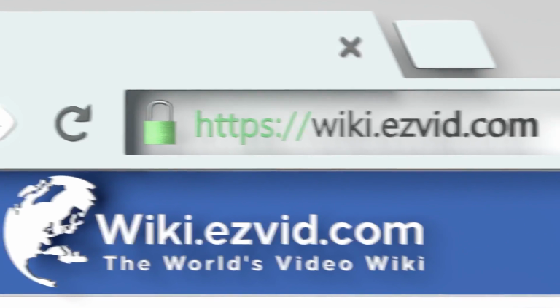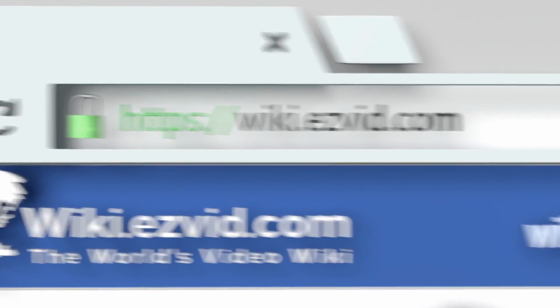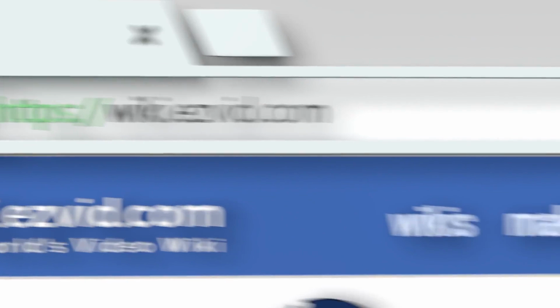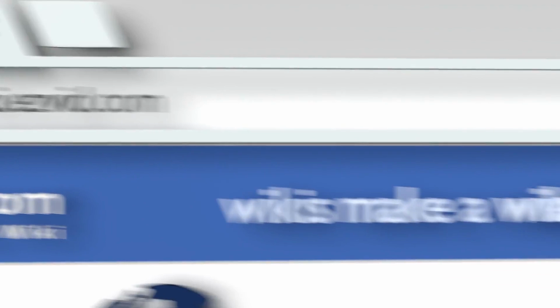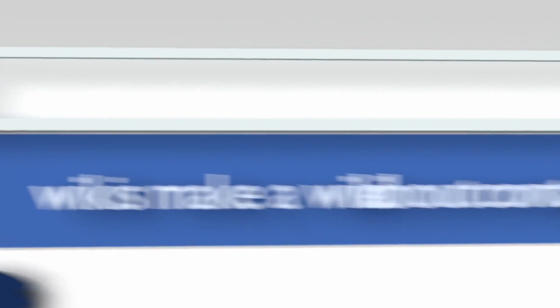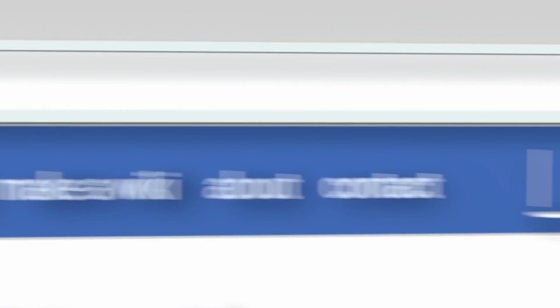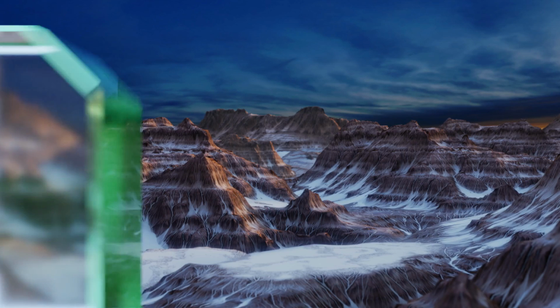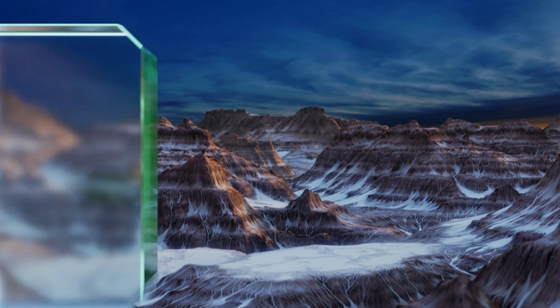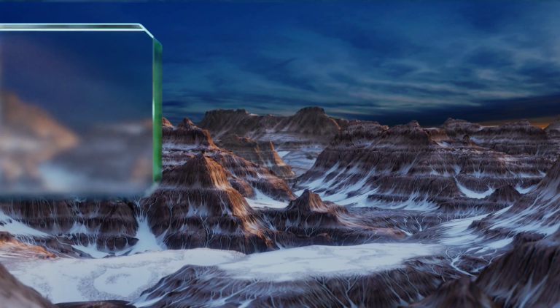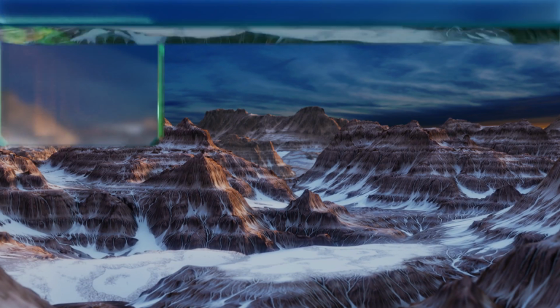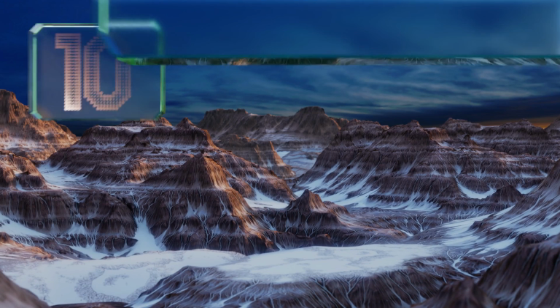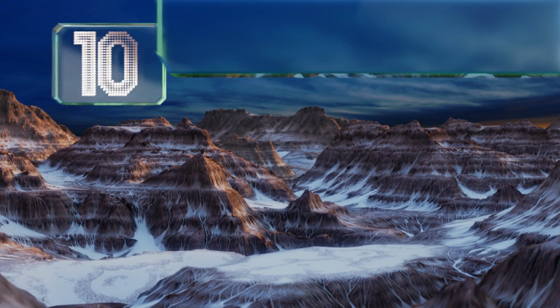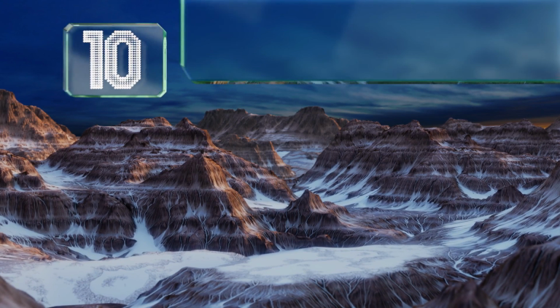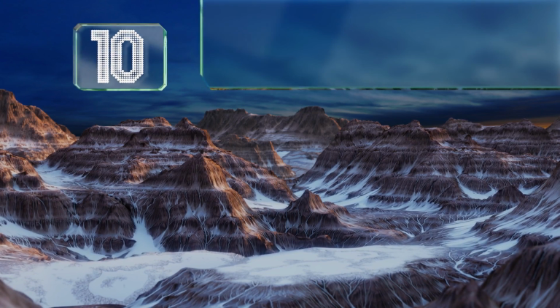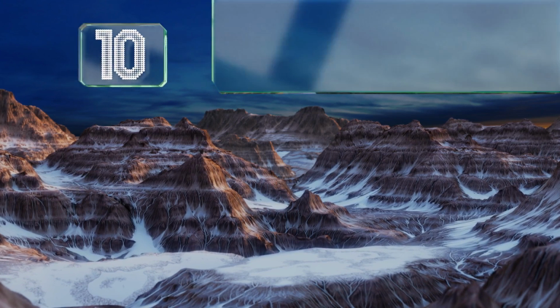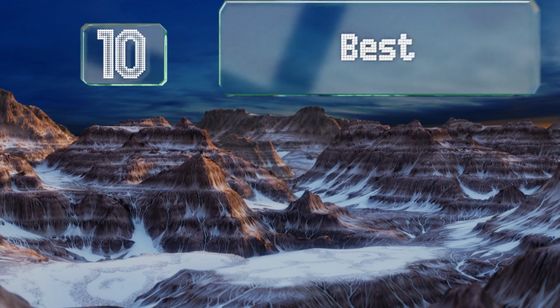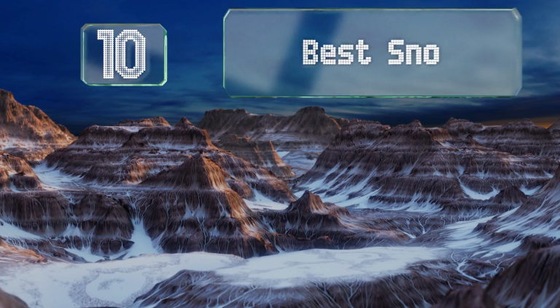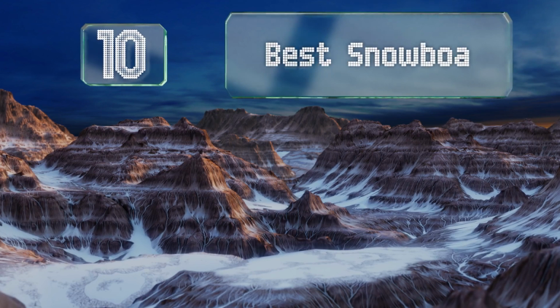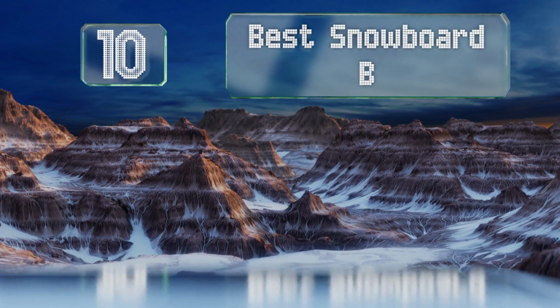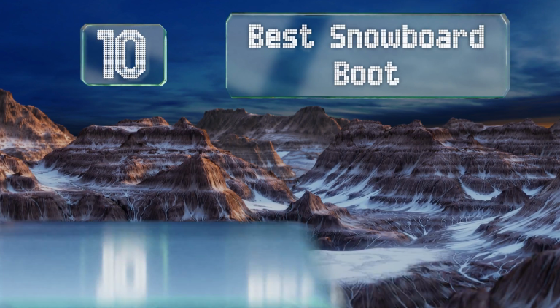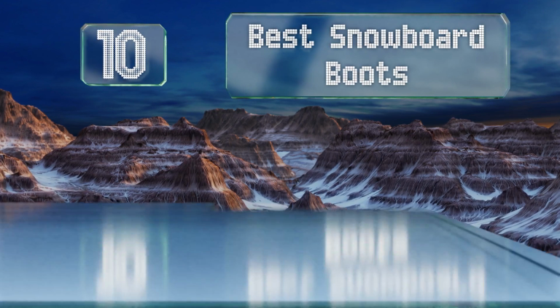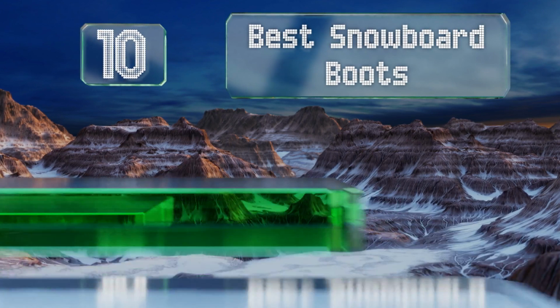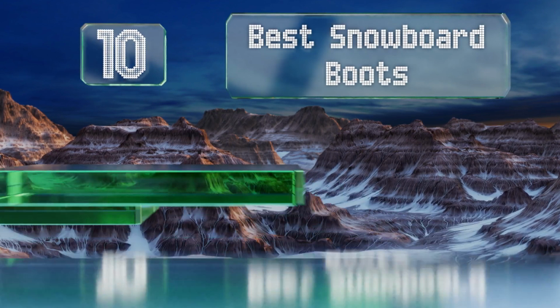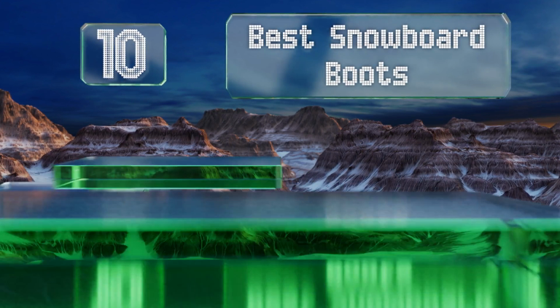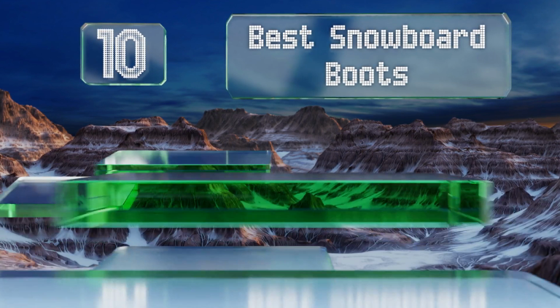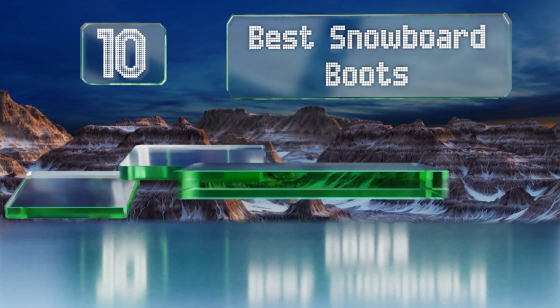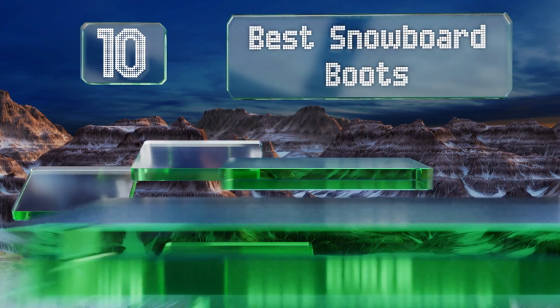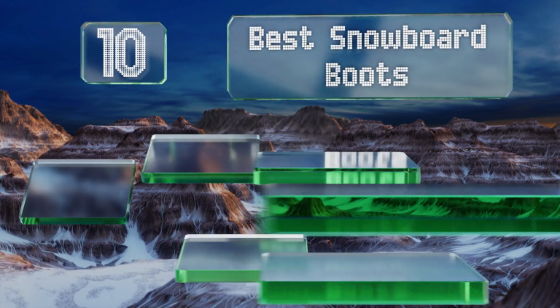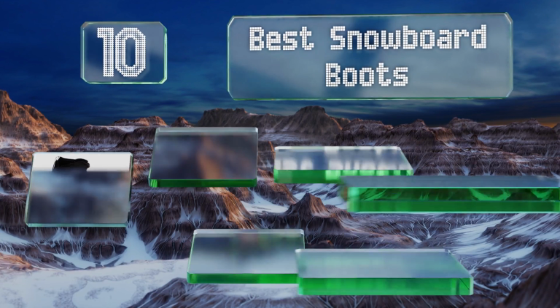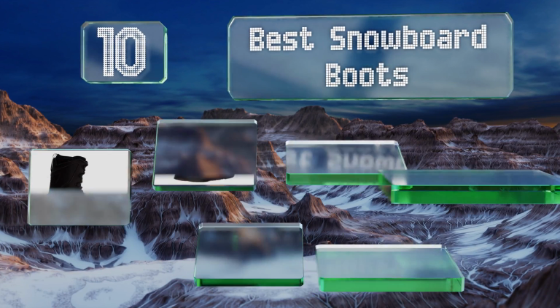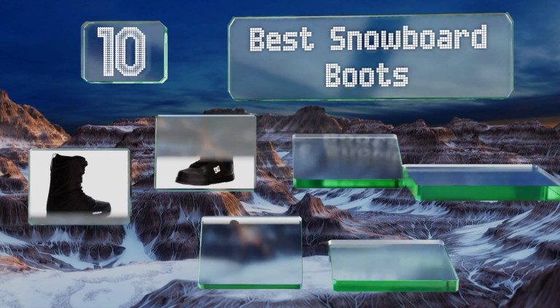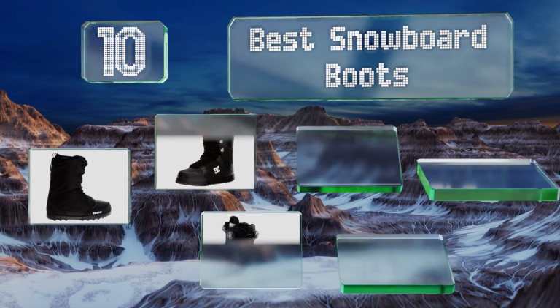EasyVid presents the 10 best snowboard boots. Let's get started with the list.